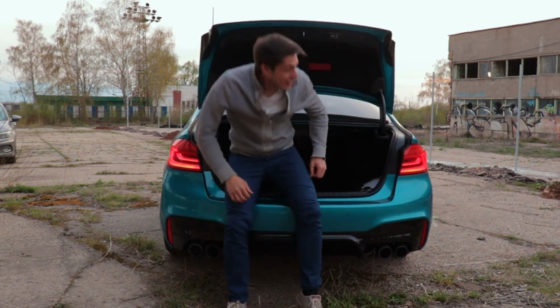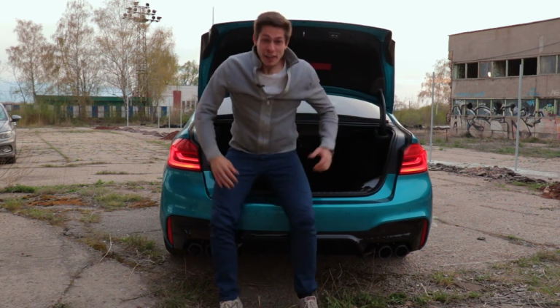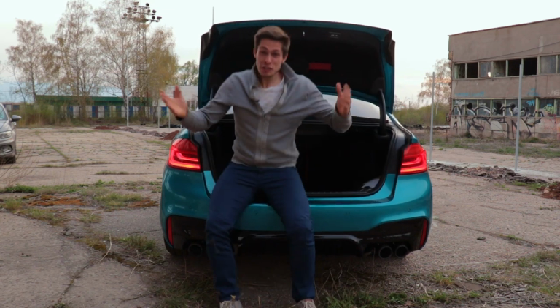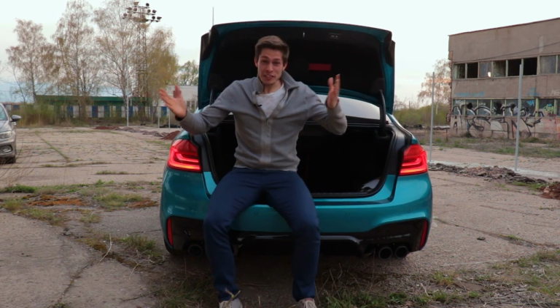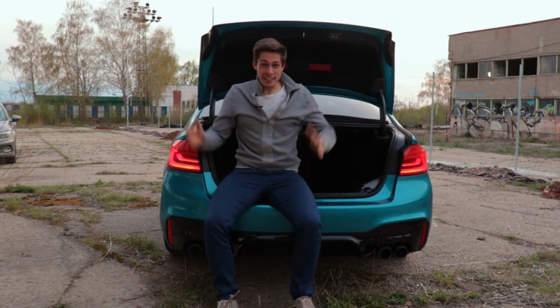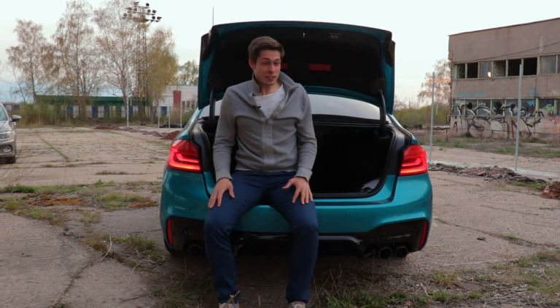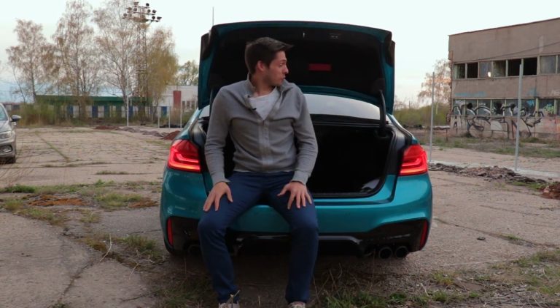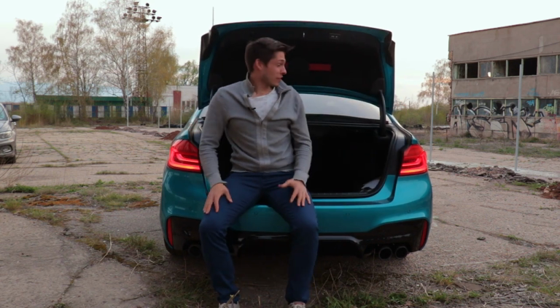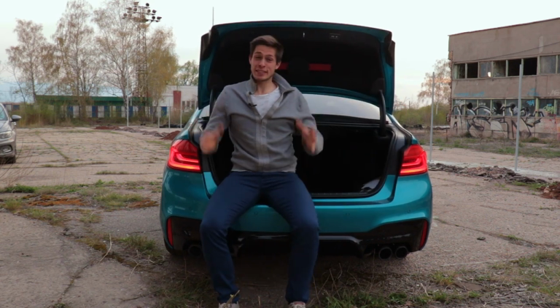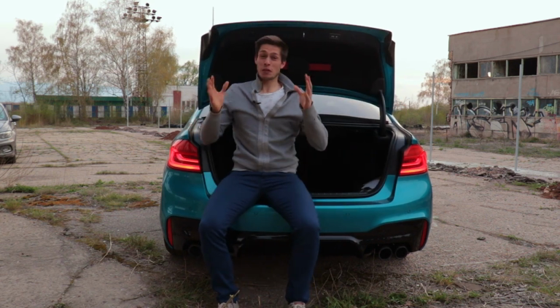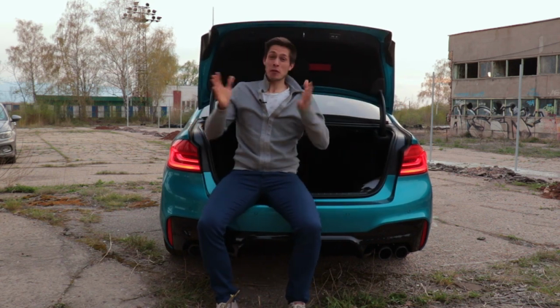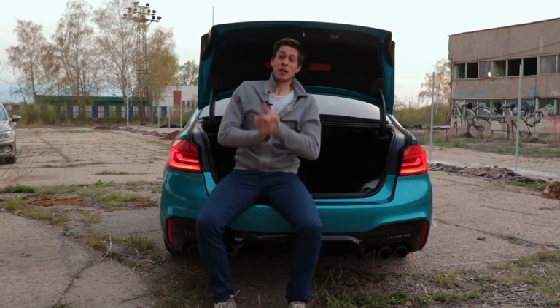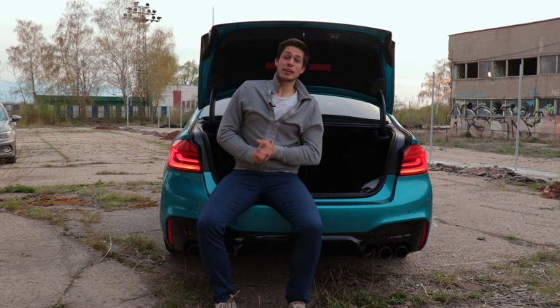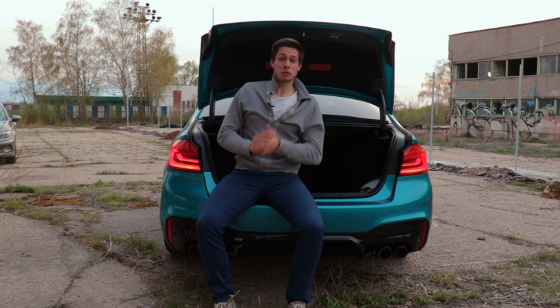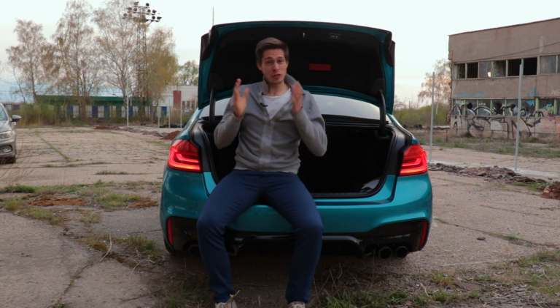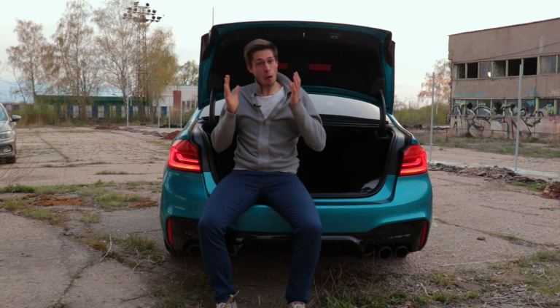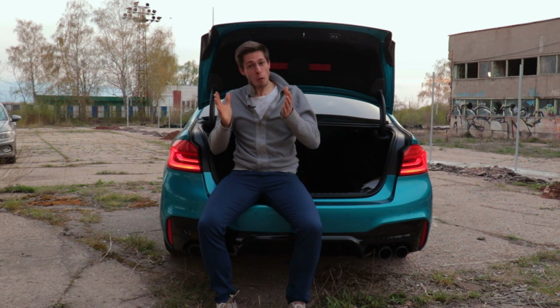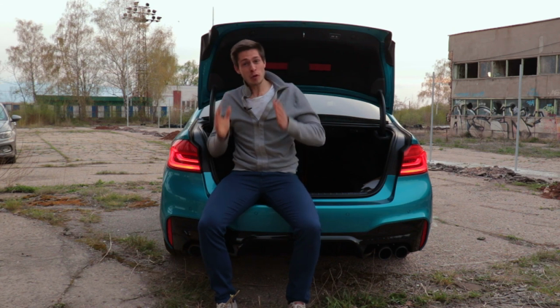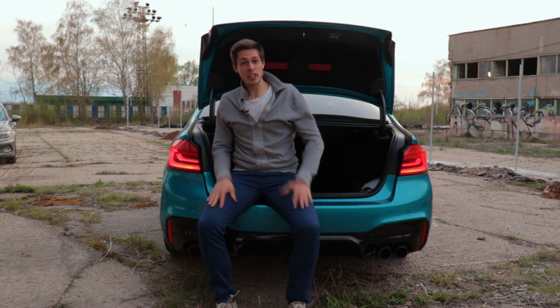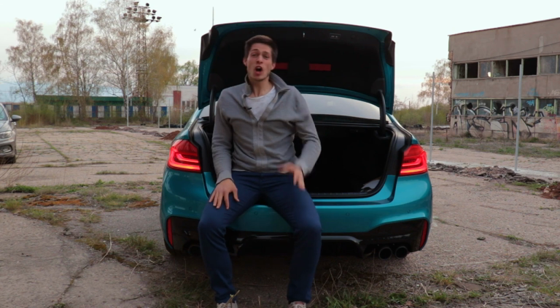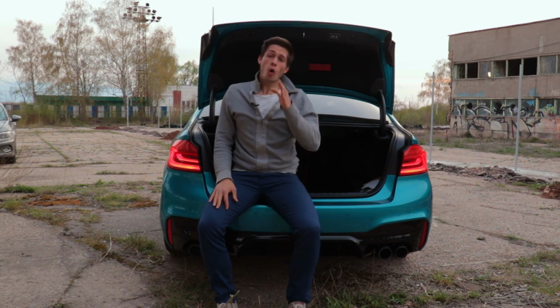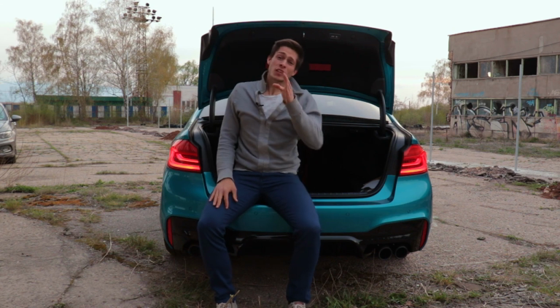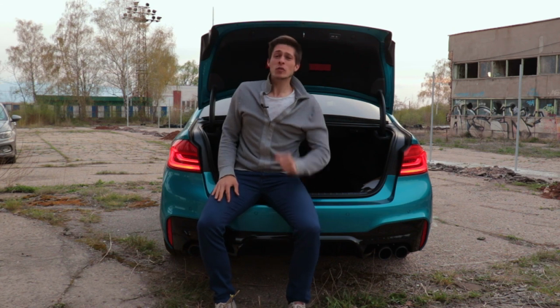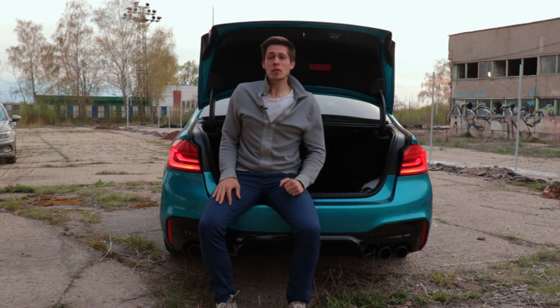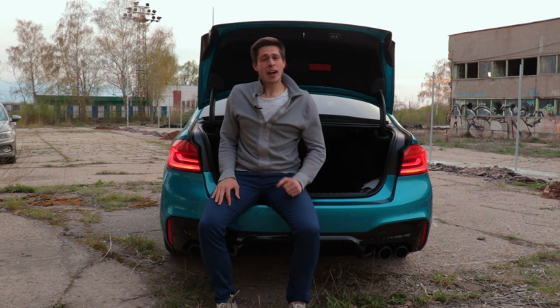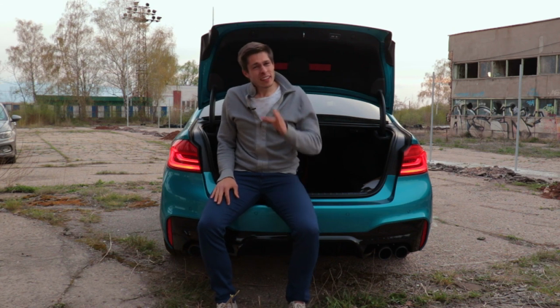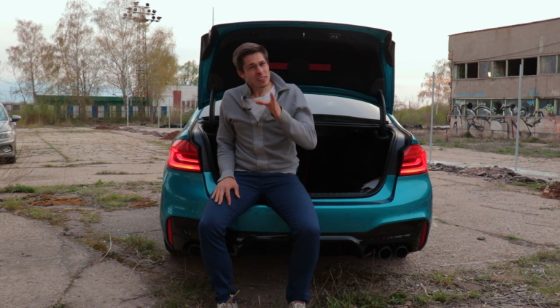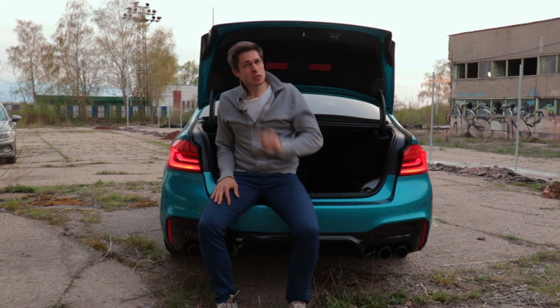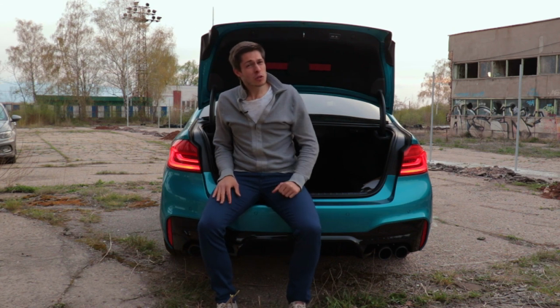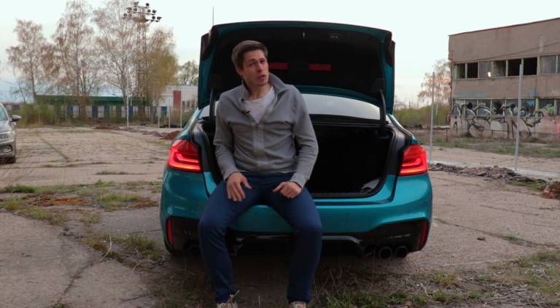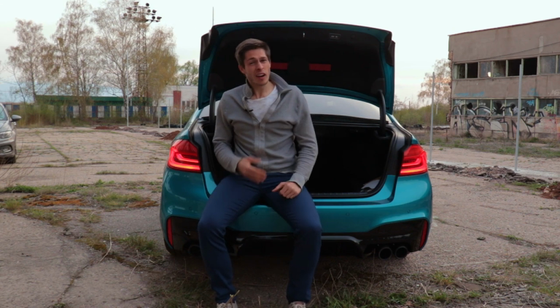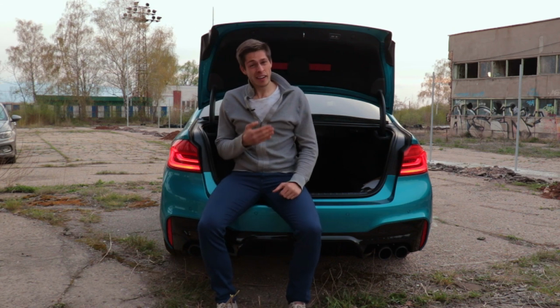As you can see, the boot is quite practical to fit all your needs — or that random guy that has destroyed your car.